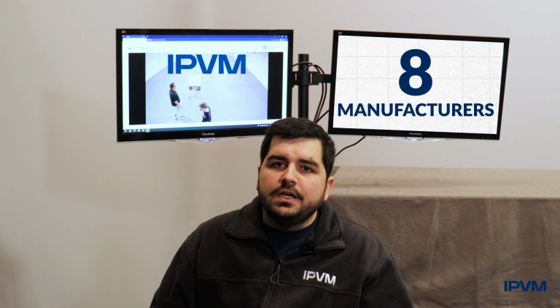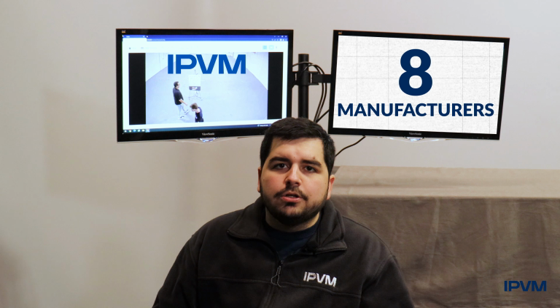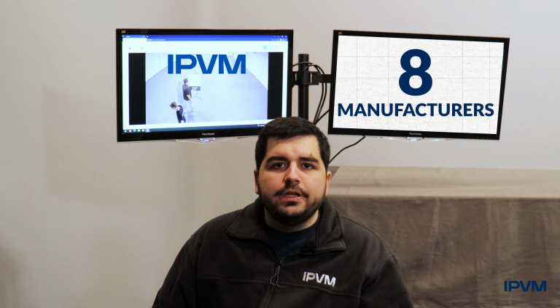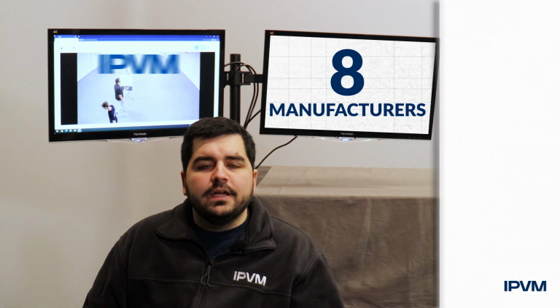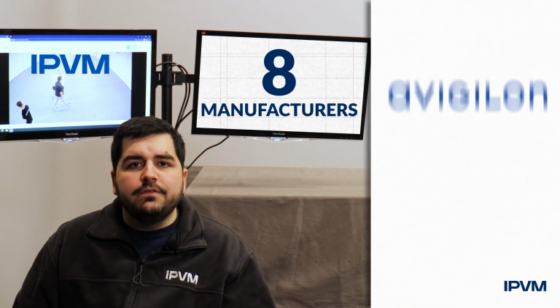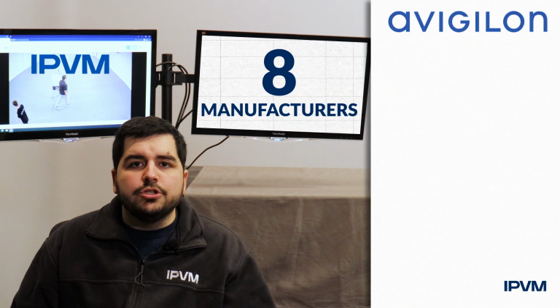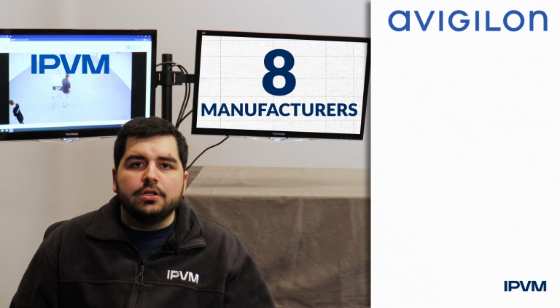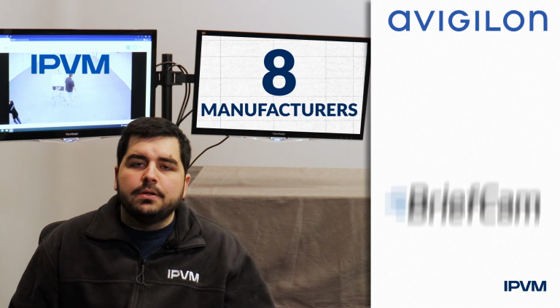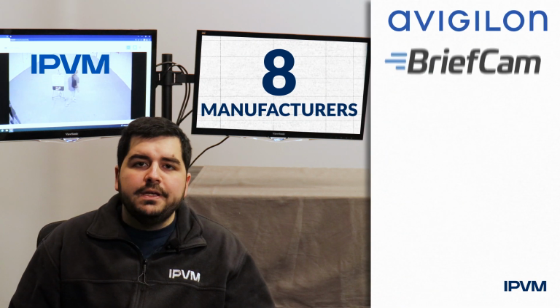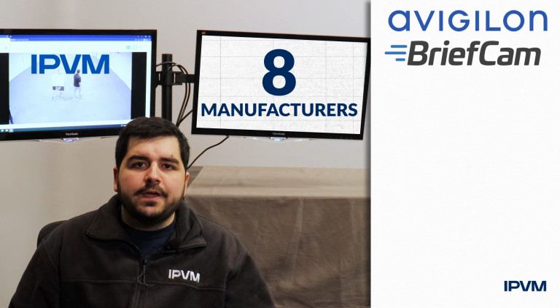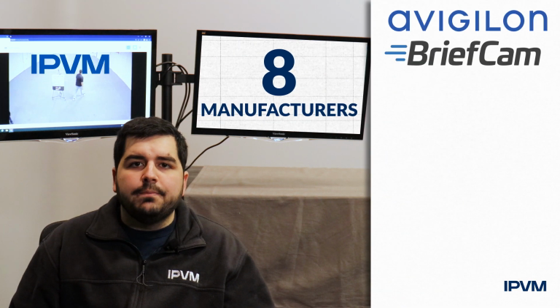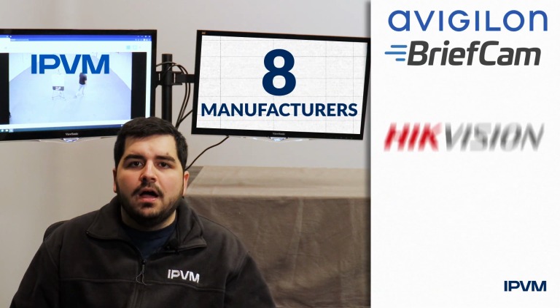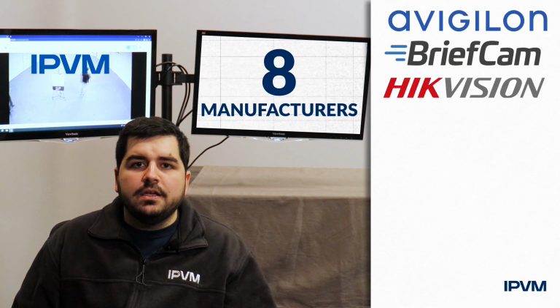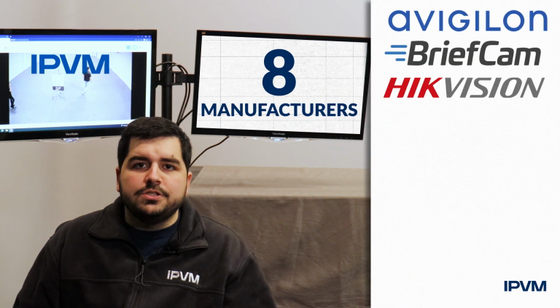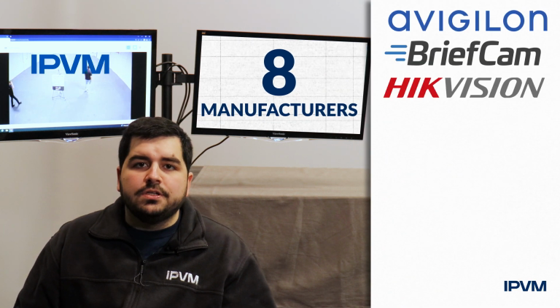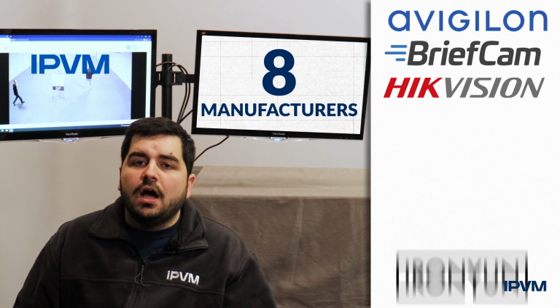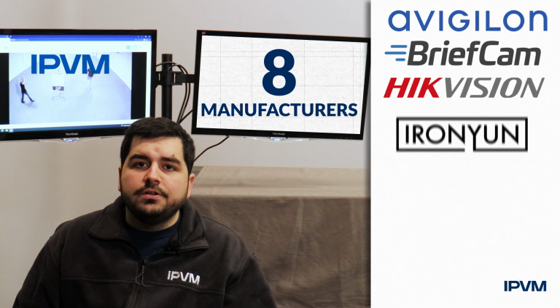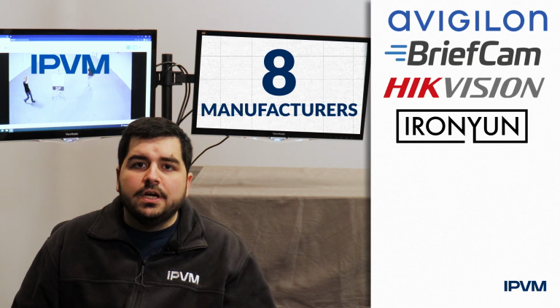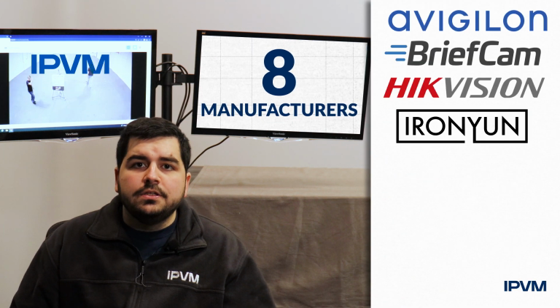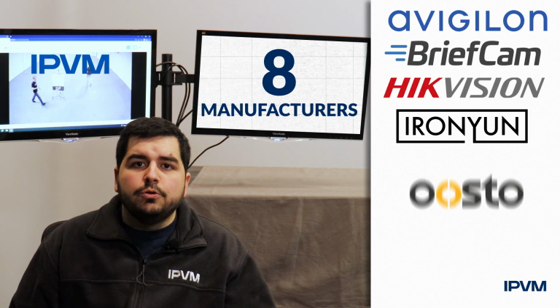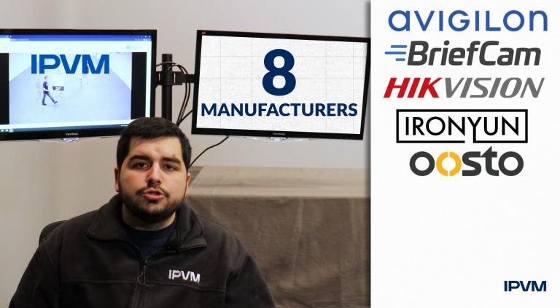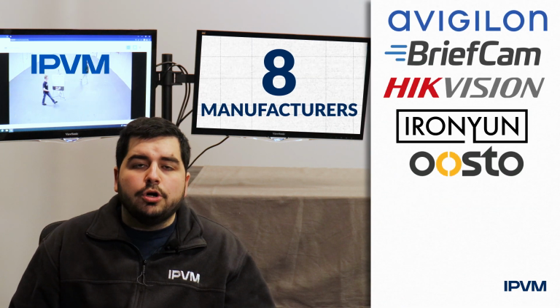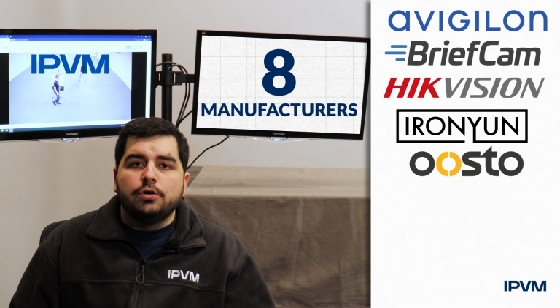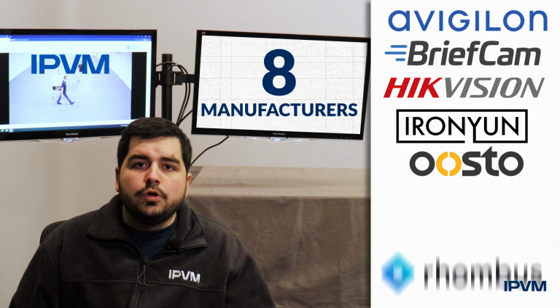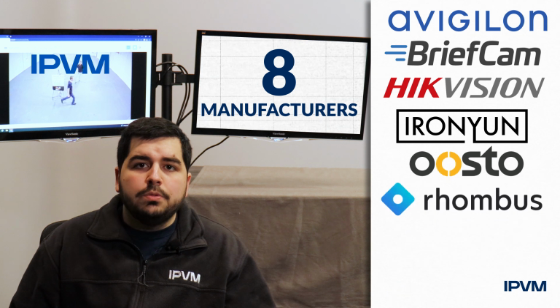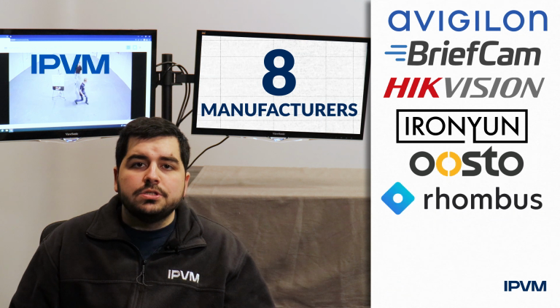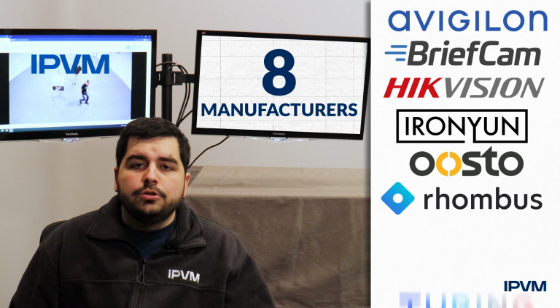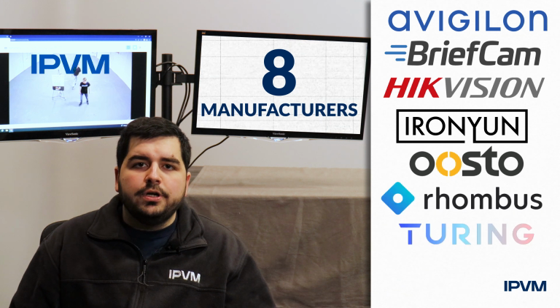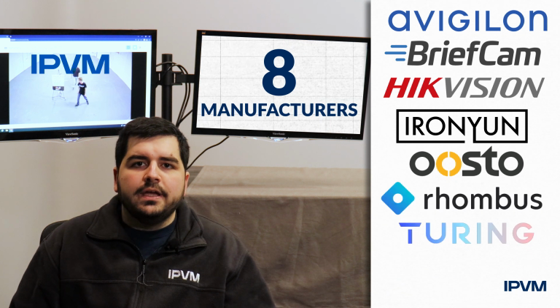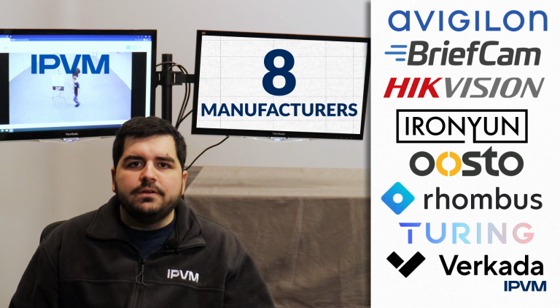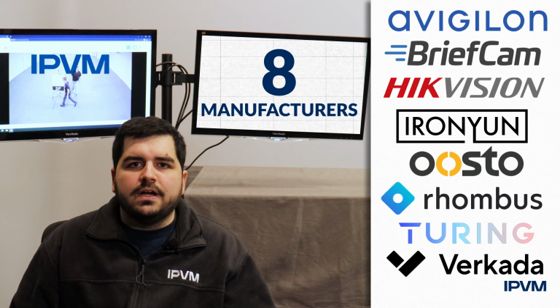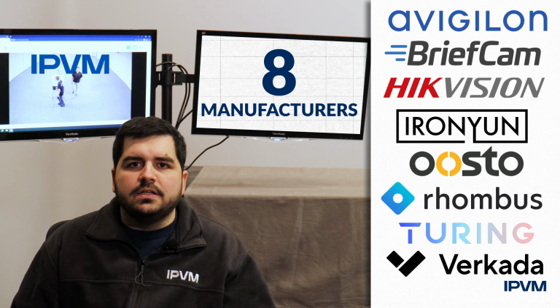The manufacturers included are Avigilon, BriefCam, Hikvision, IronYan, Usto, Rhombus, Turing, and Varkada.